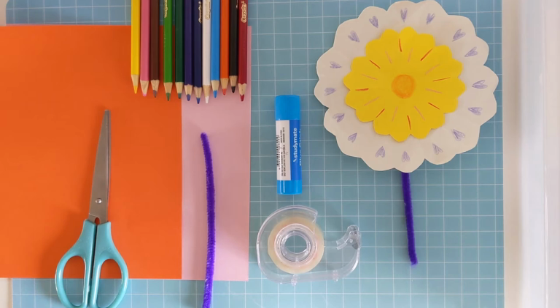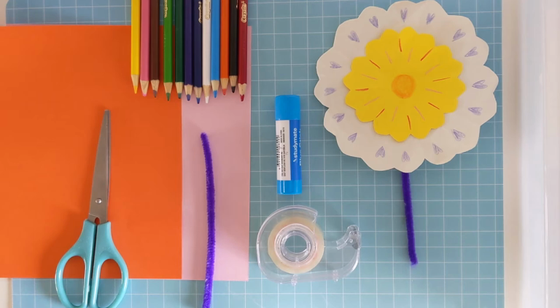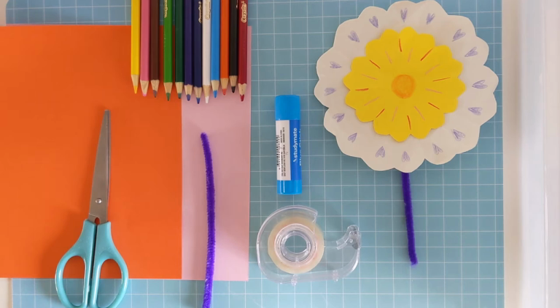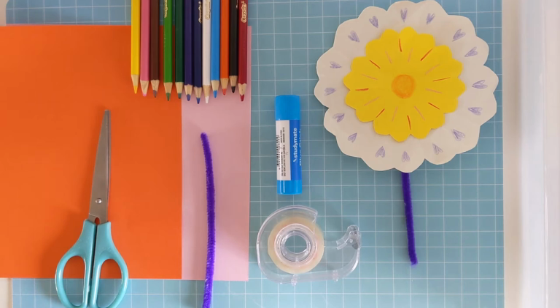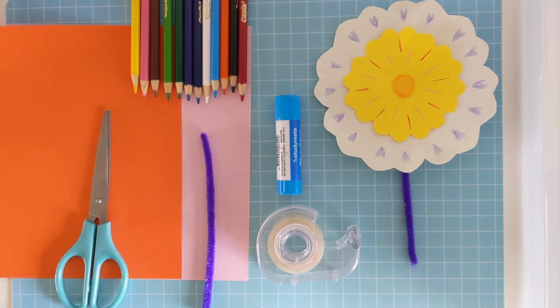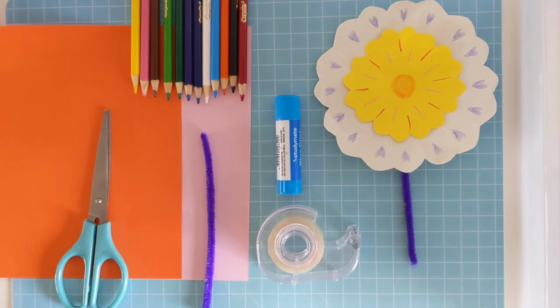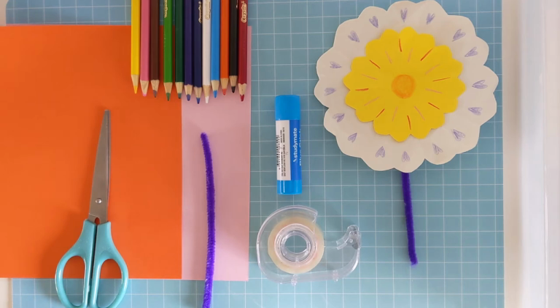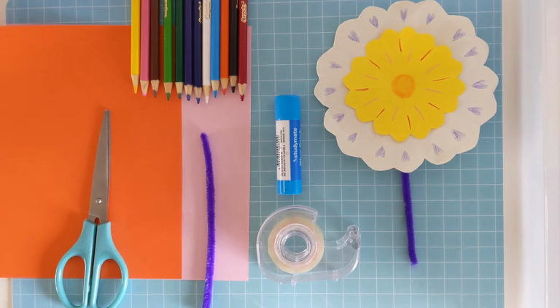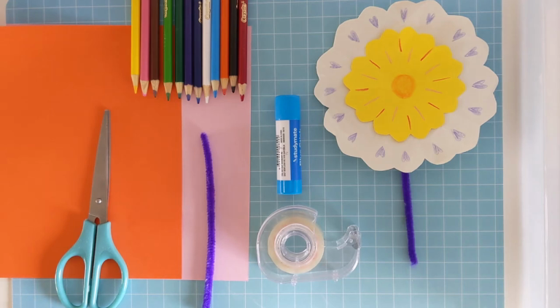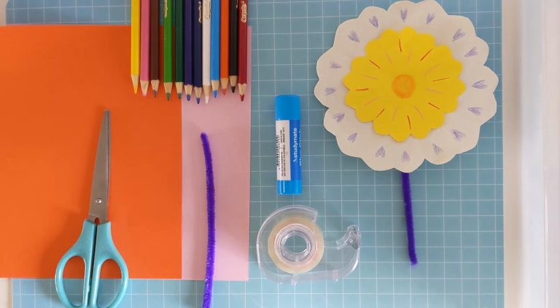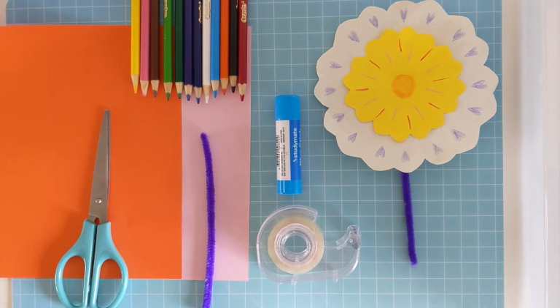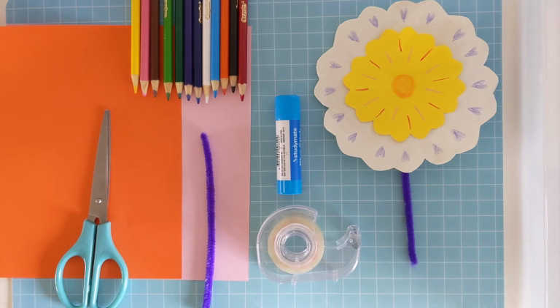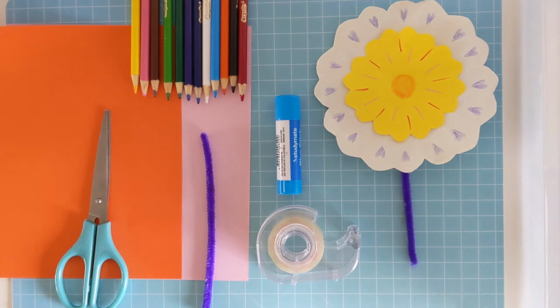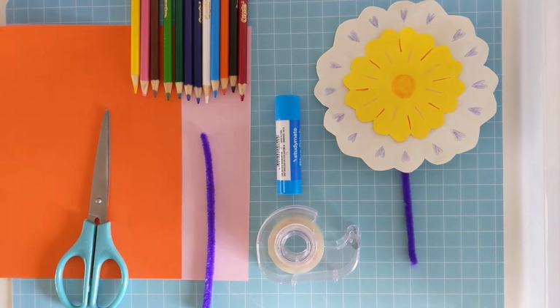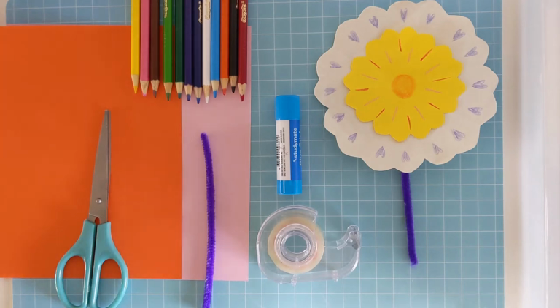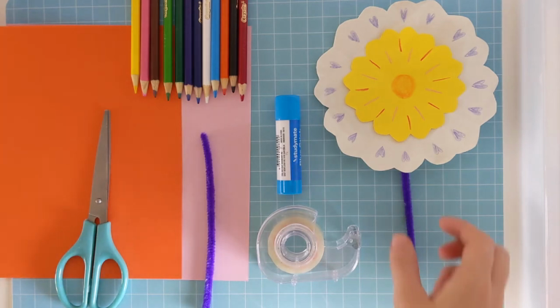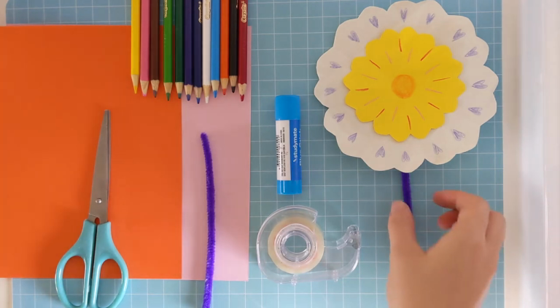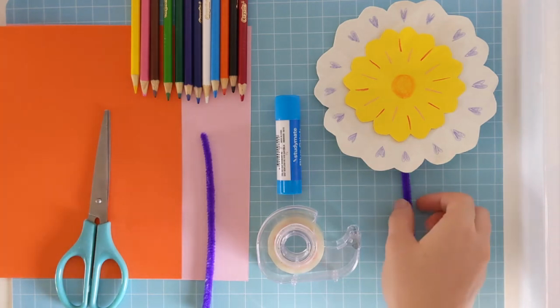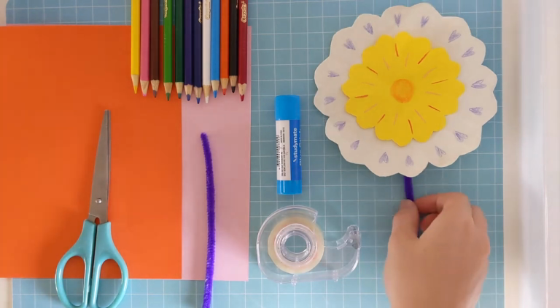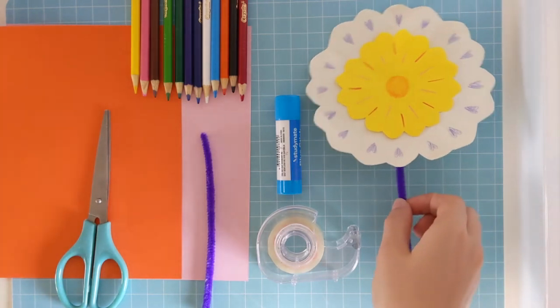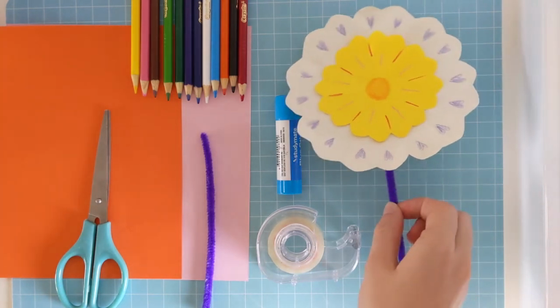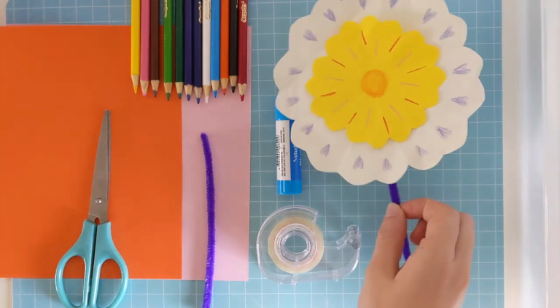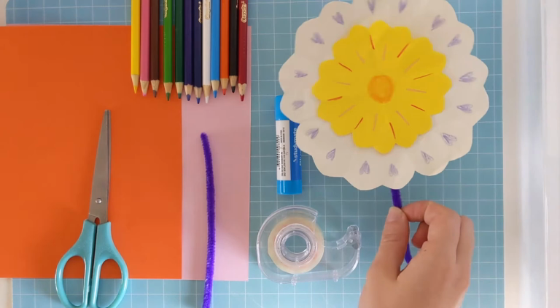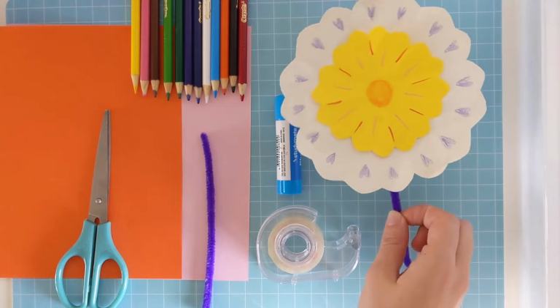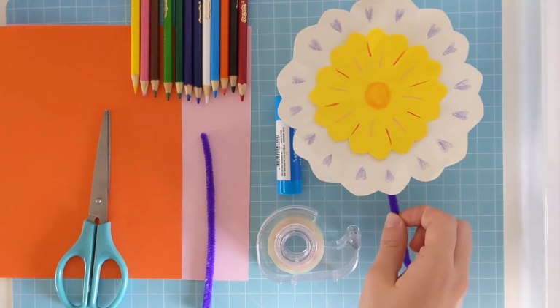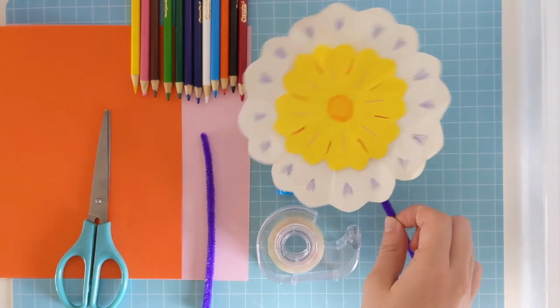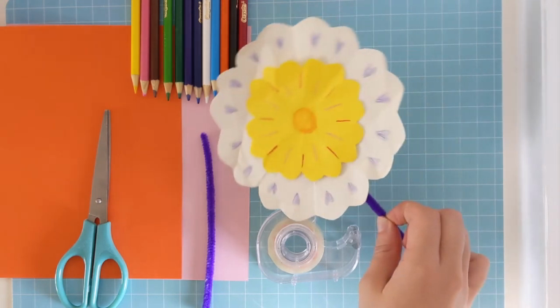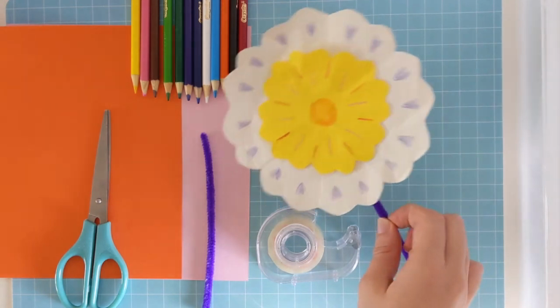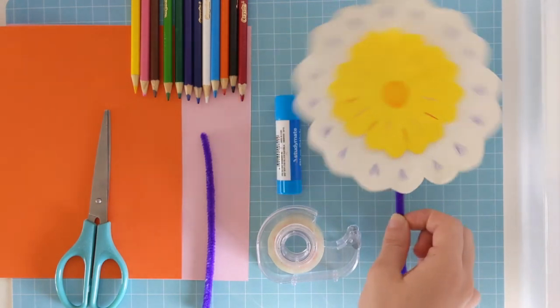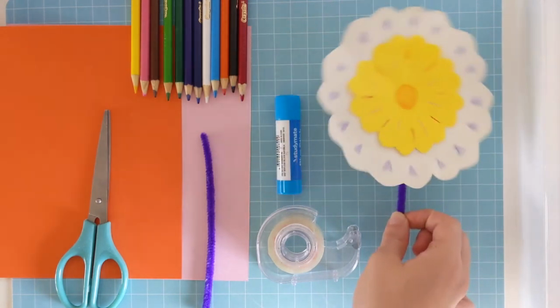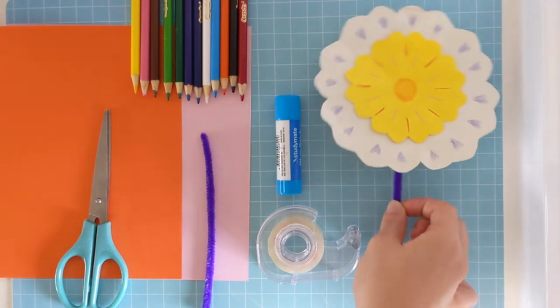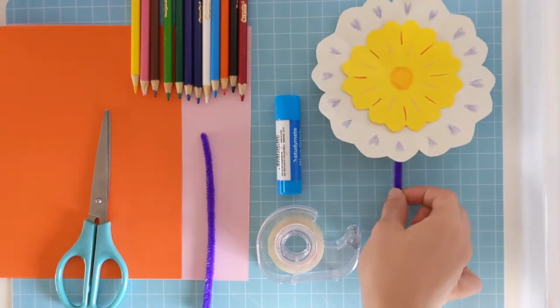Hi, I'm Sarah from Wool and Dilly Library and today I'm going to show you how to make this lovely flower for Mother's Day.